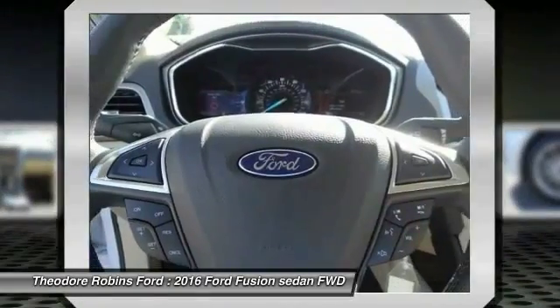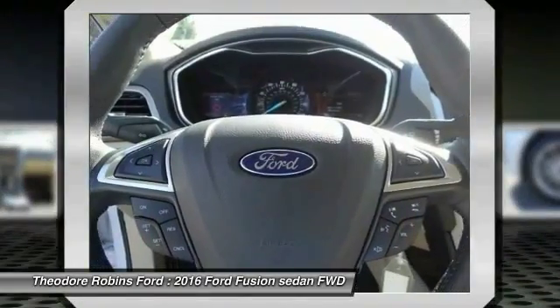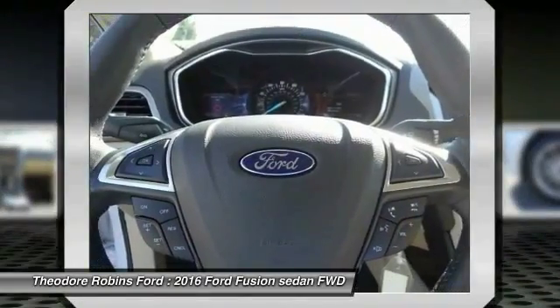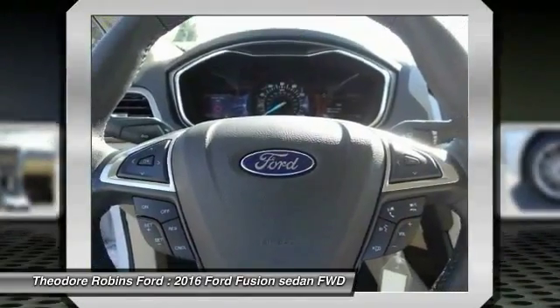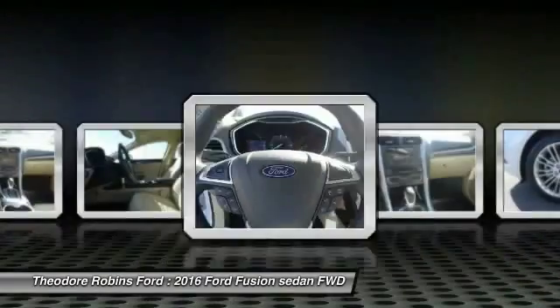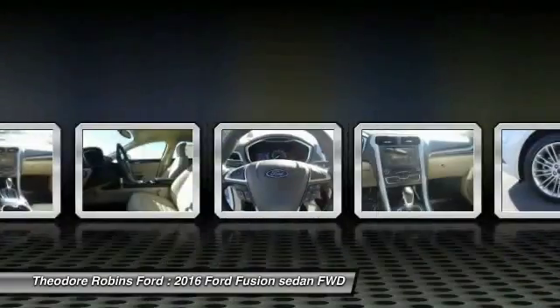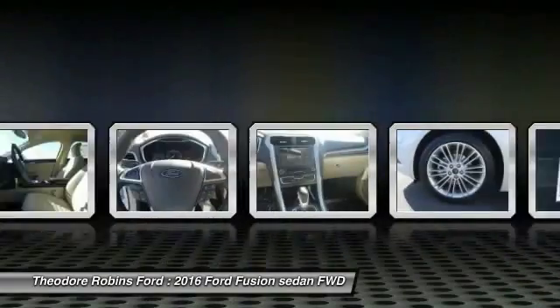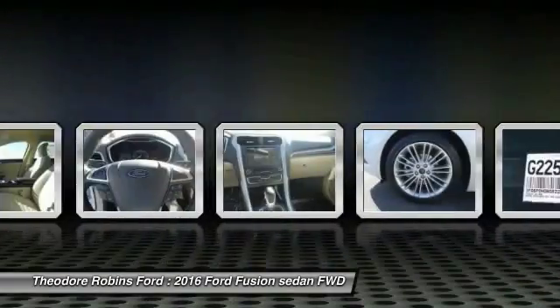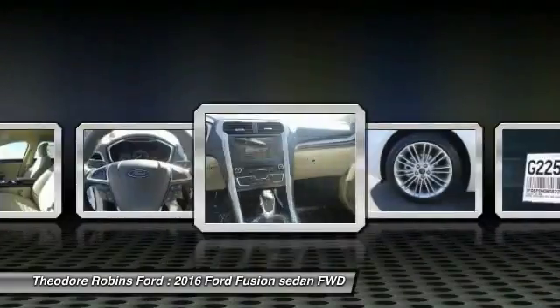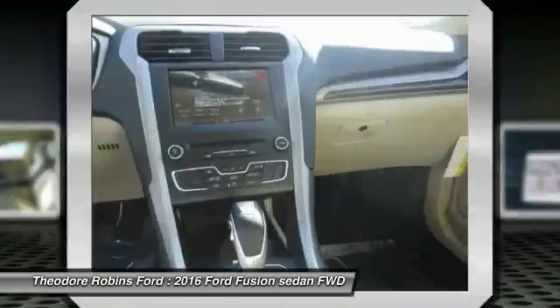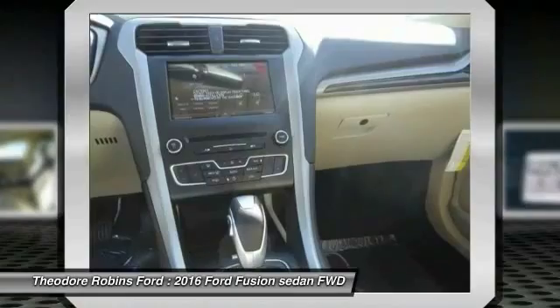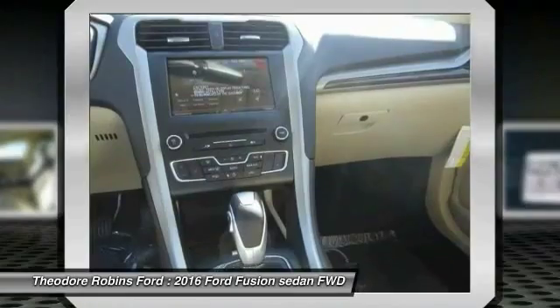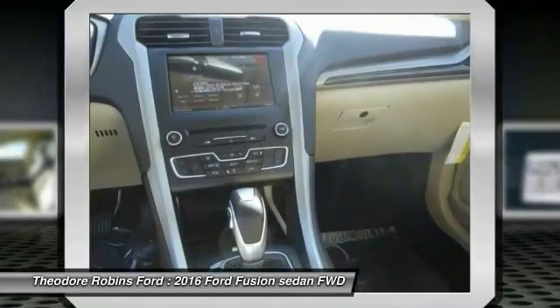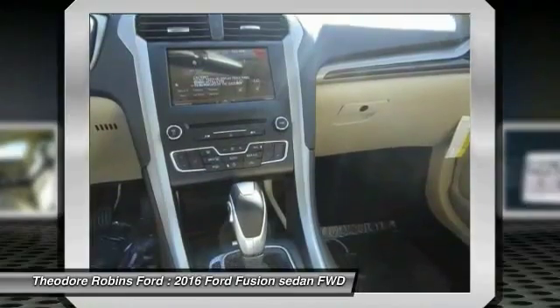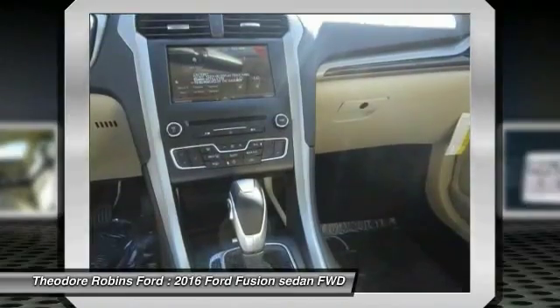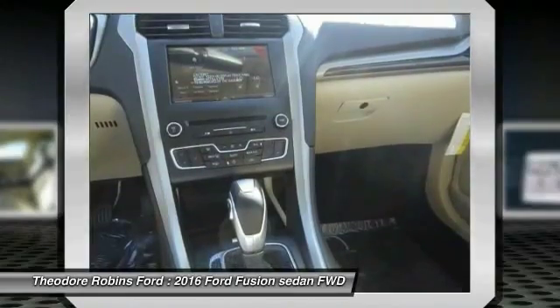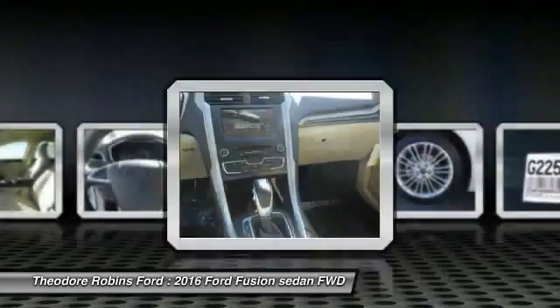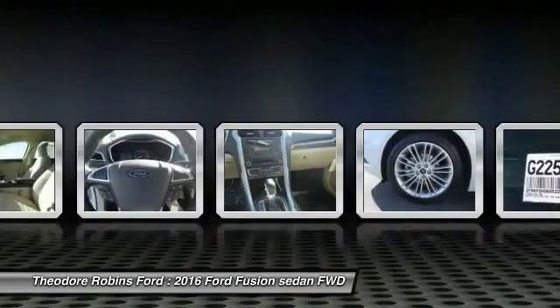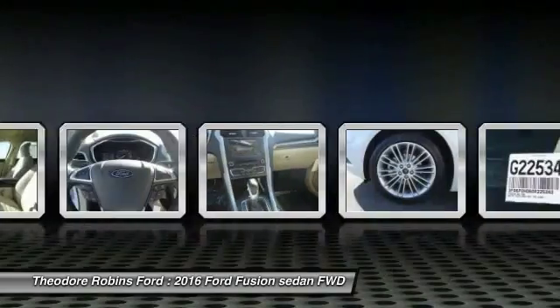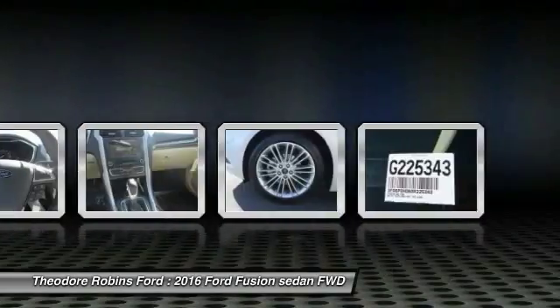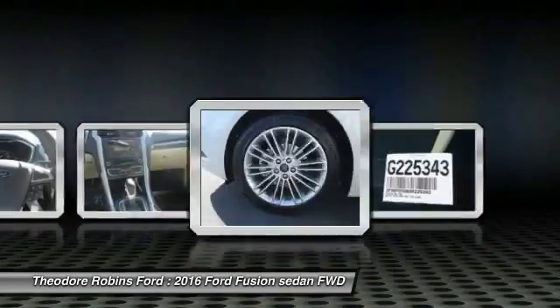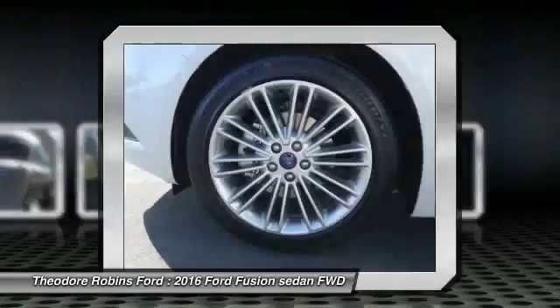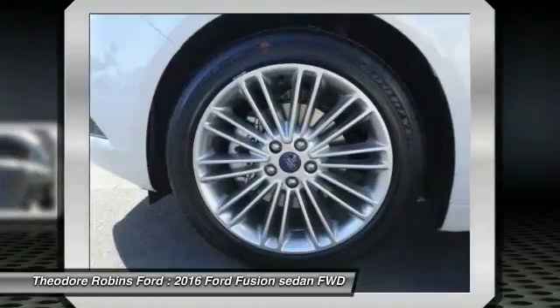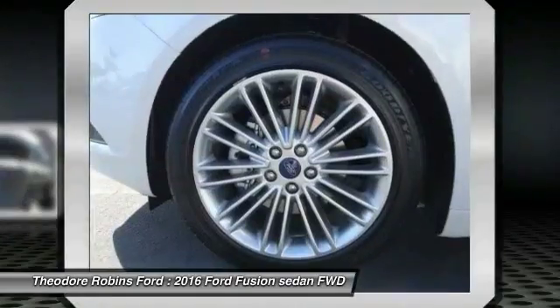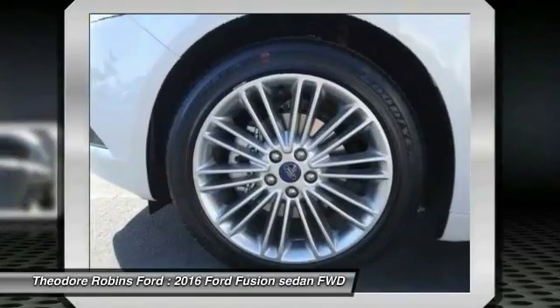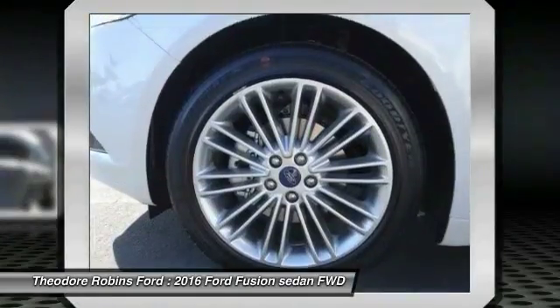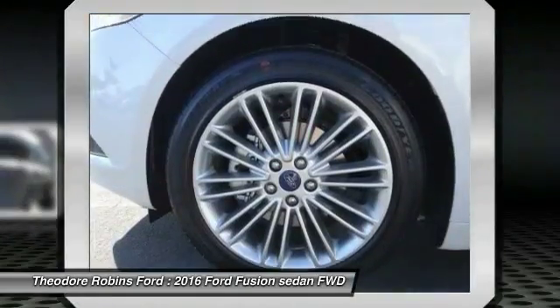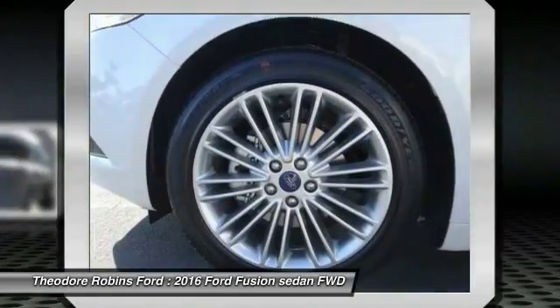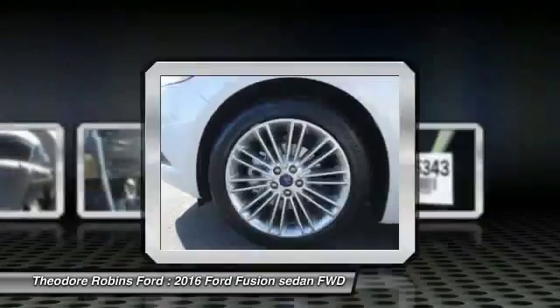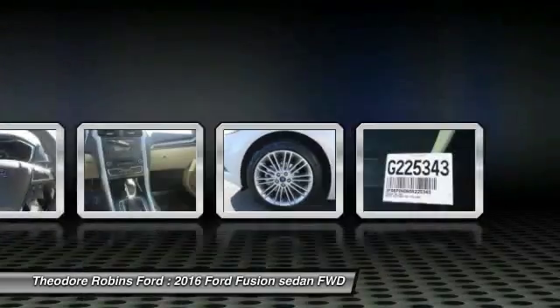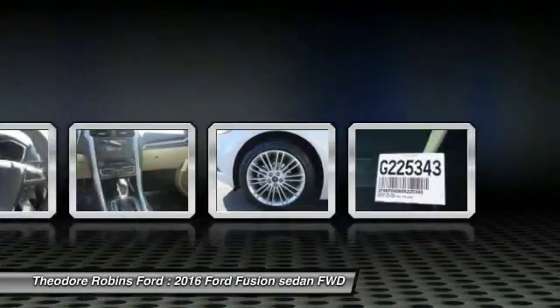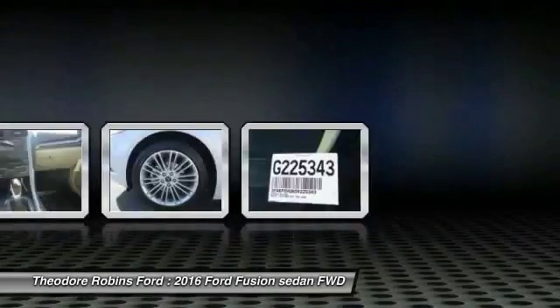Cruise control, automatic stability control, floor mats, and AM/FM stereo radio.